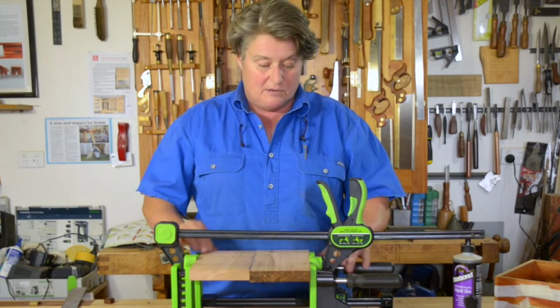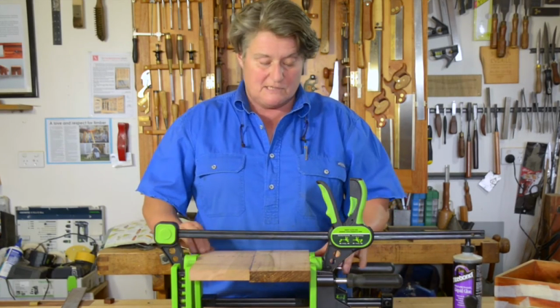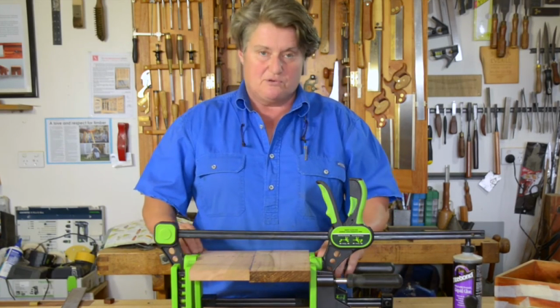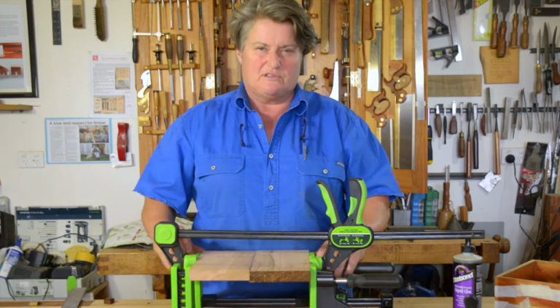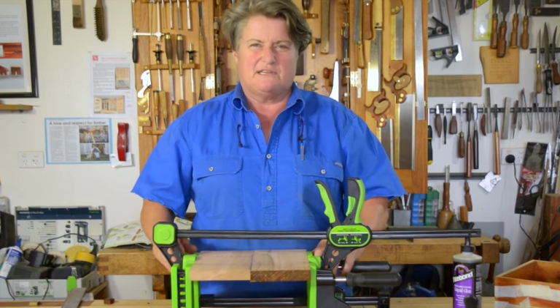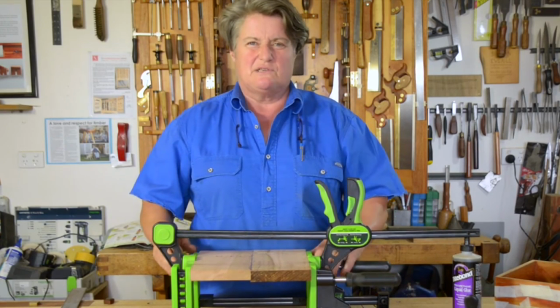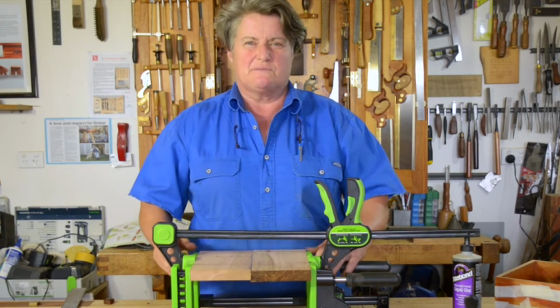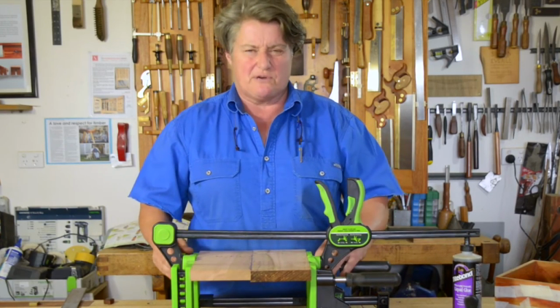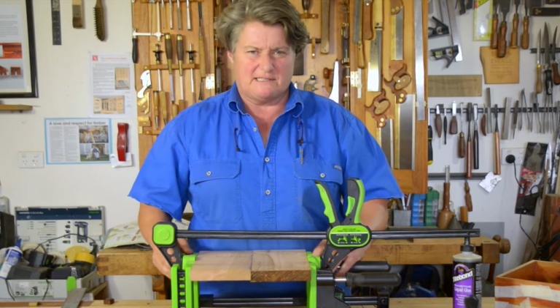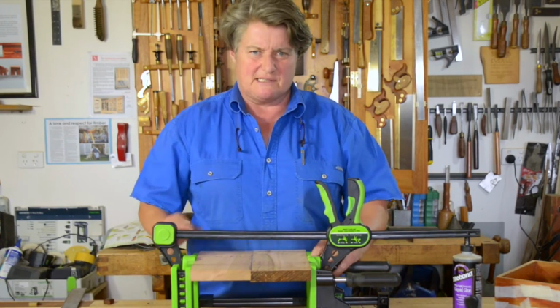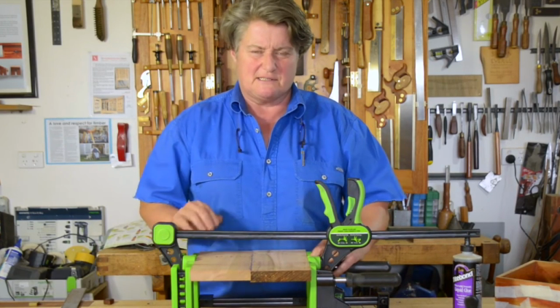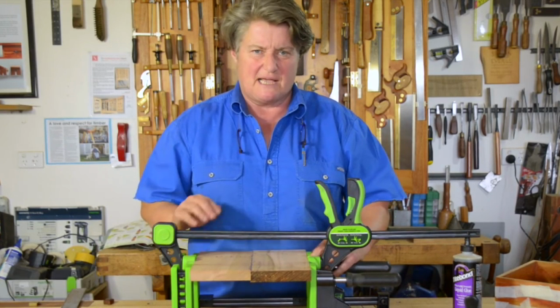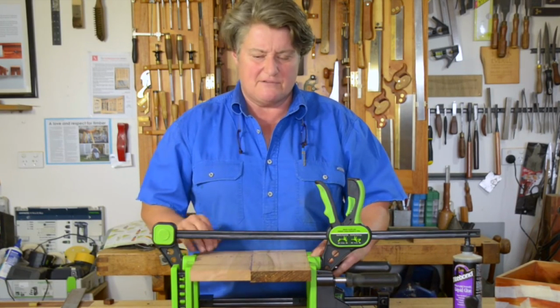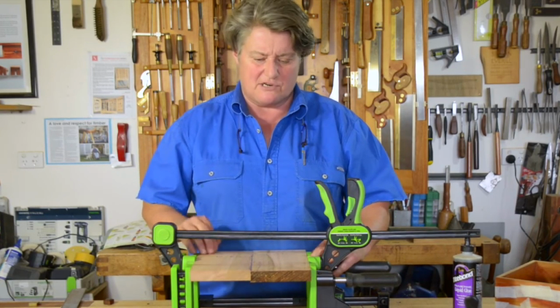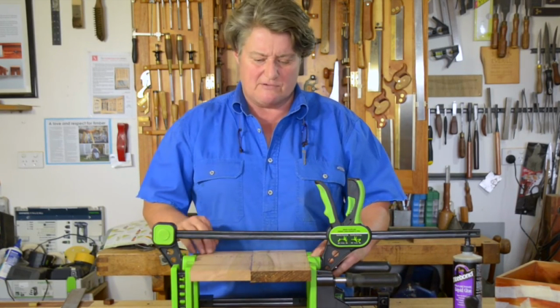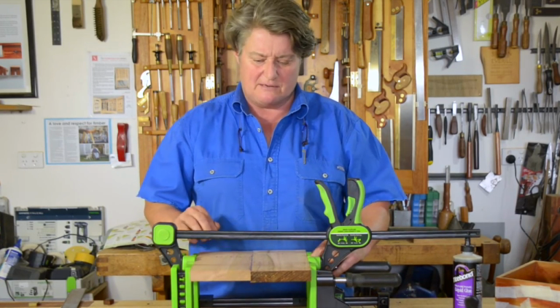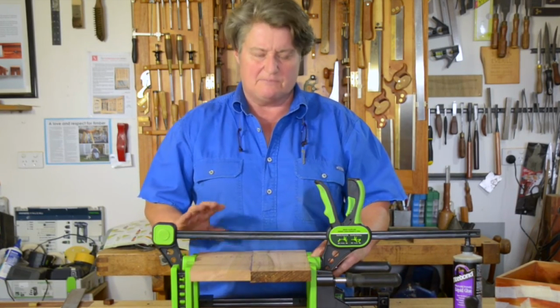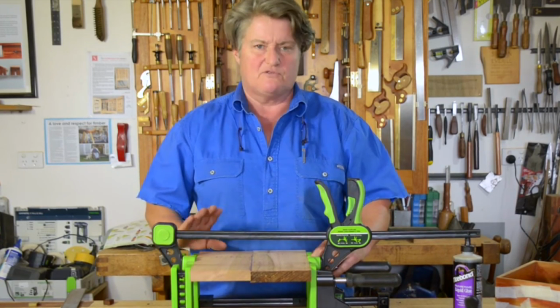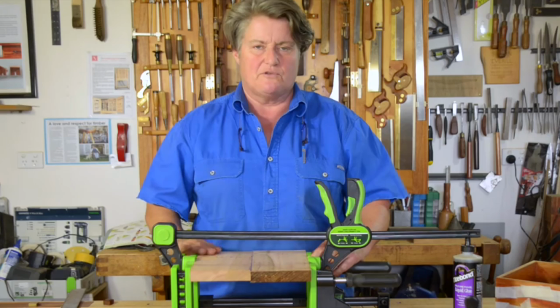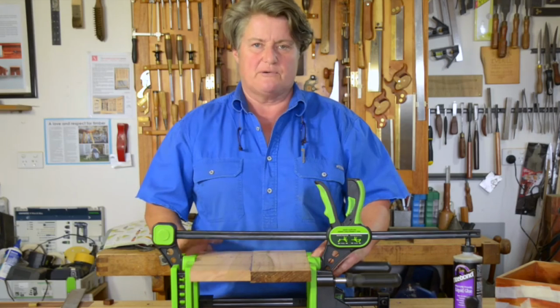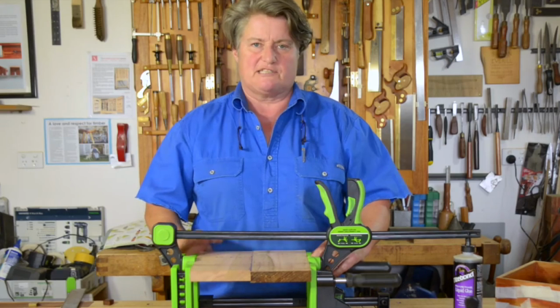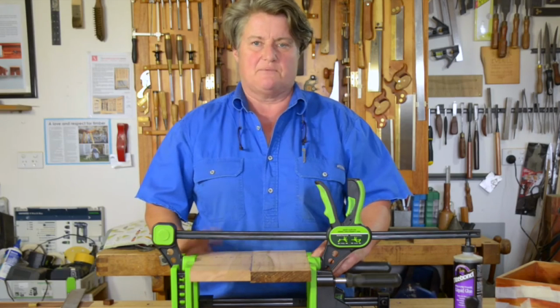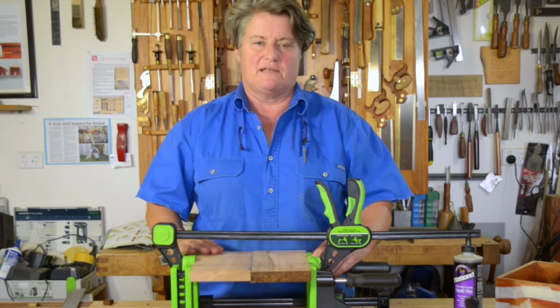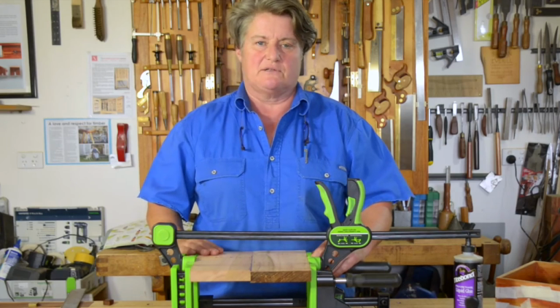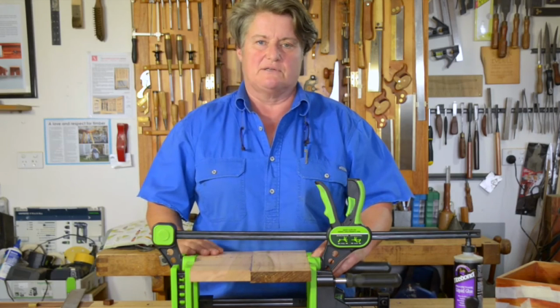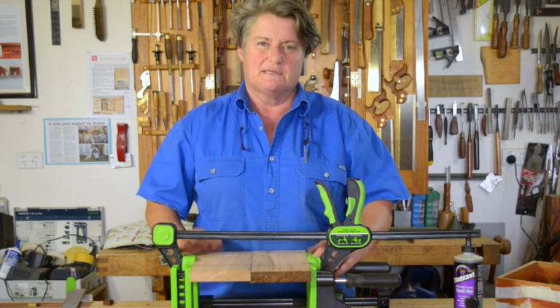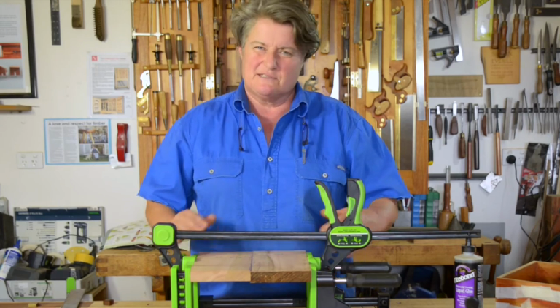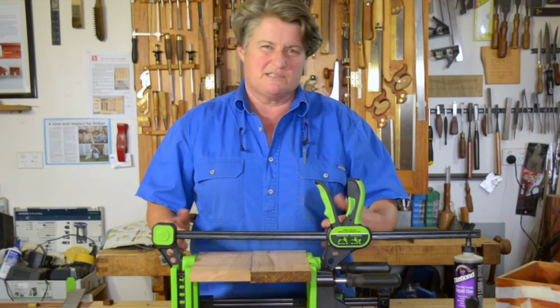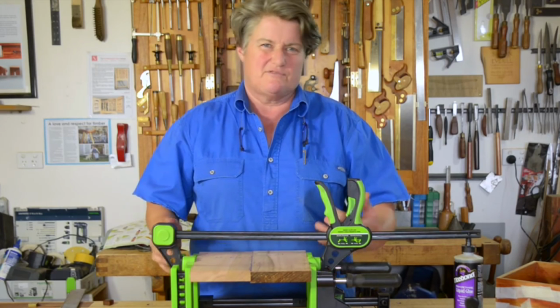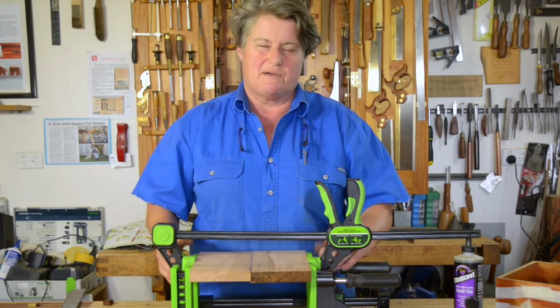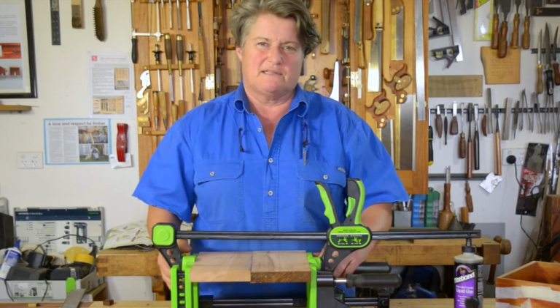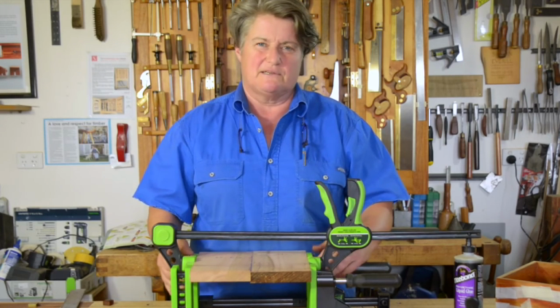The most important thing you do is practice. Have a dry run before you actually apply the glue, because once you've applied the glue, you're already in commitment land.